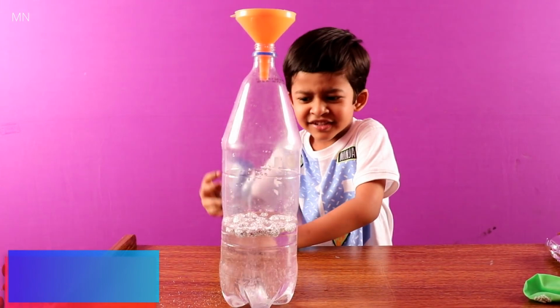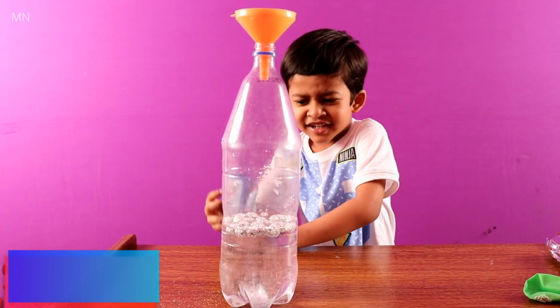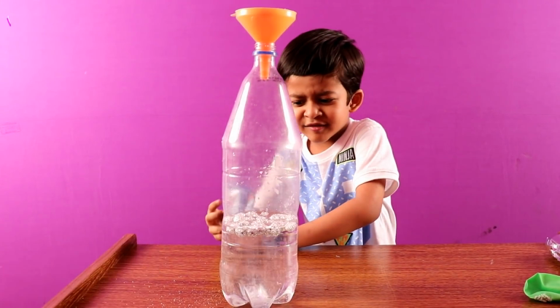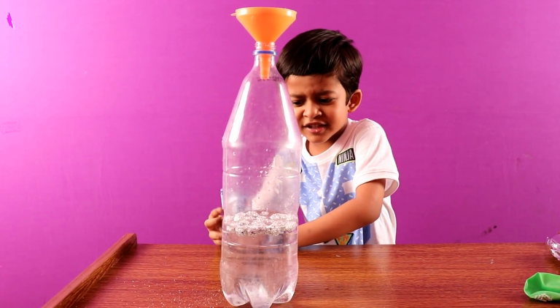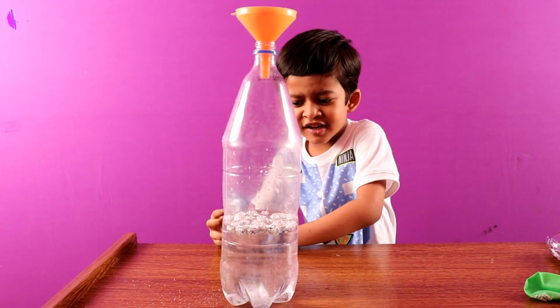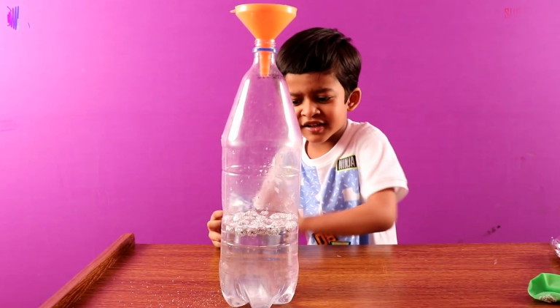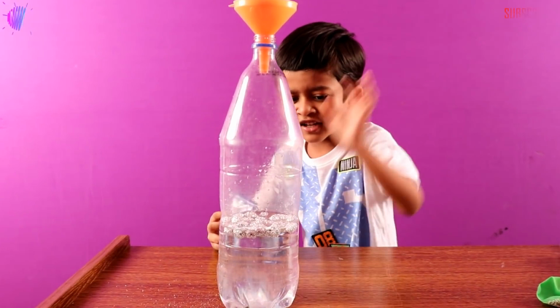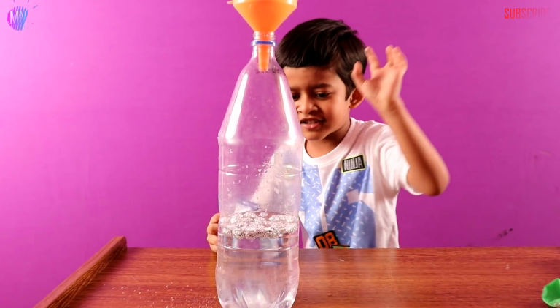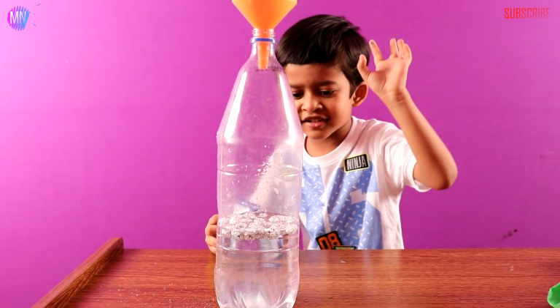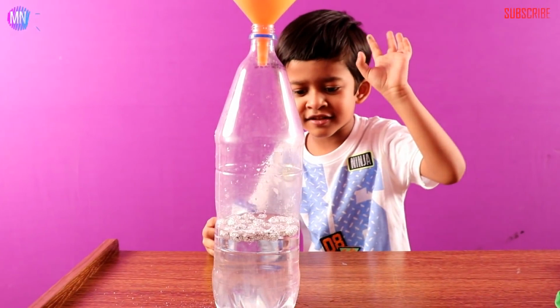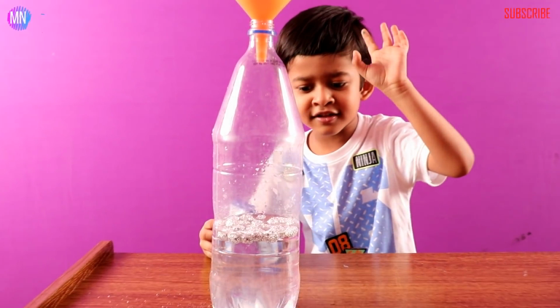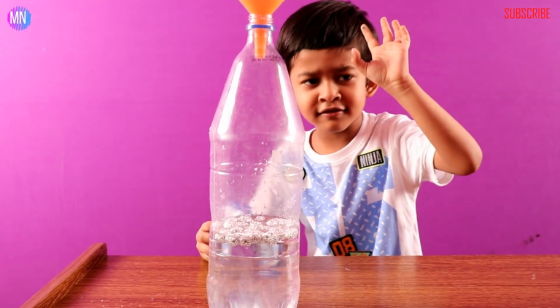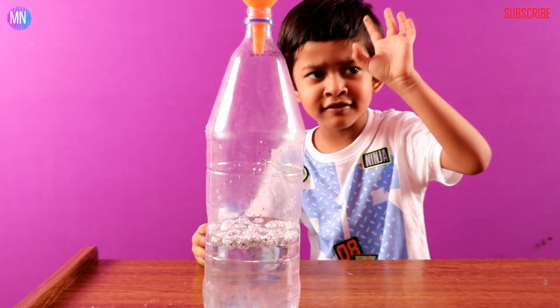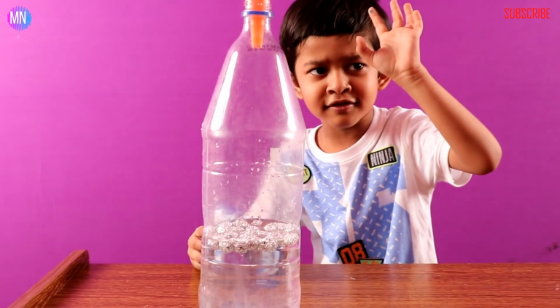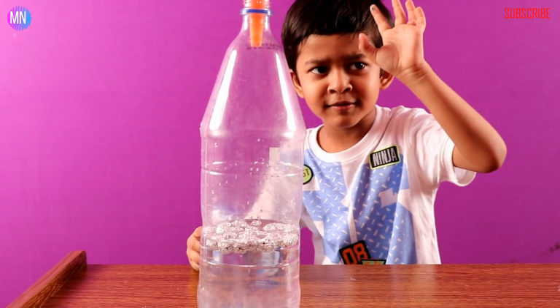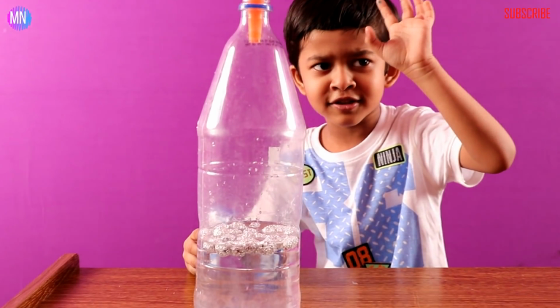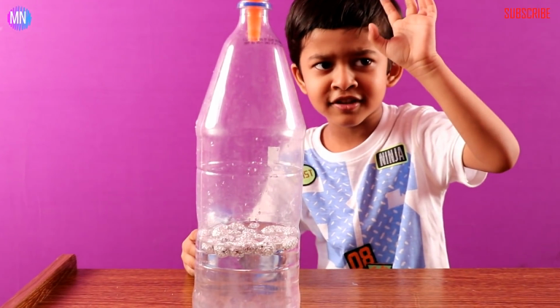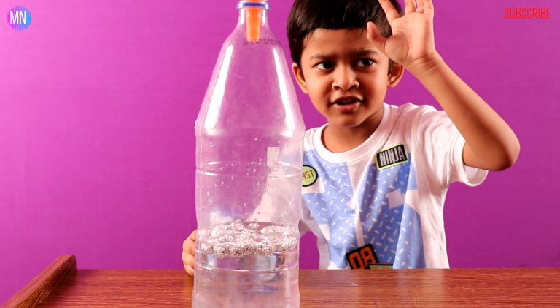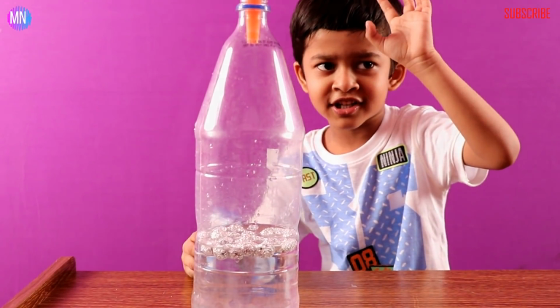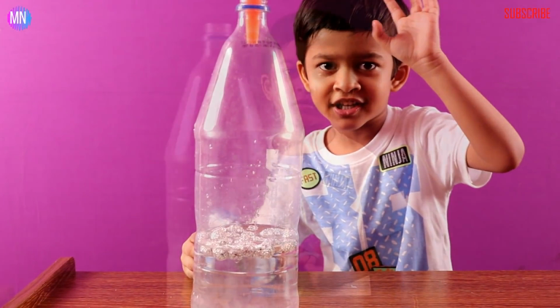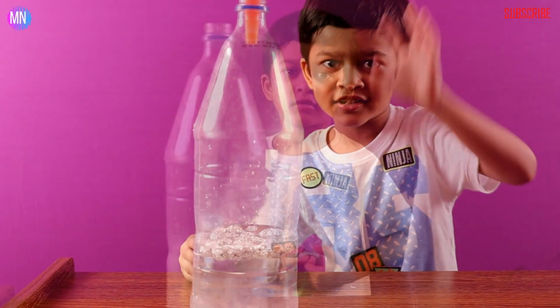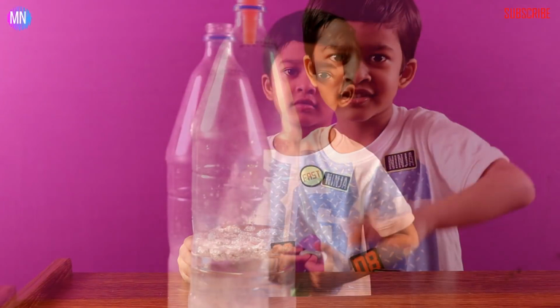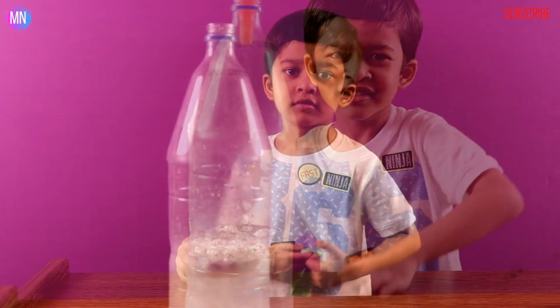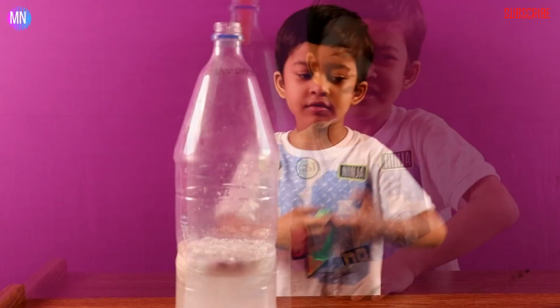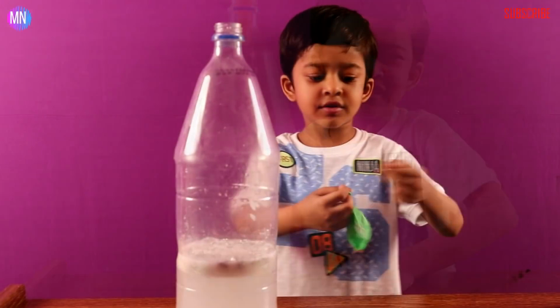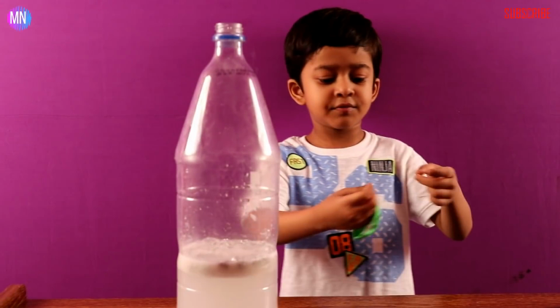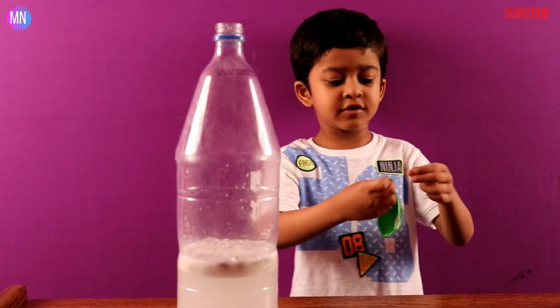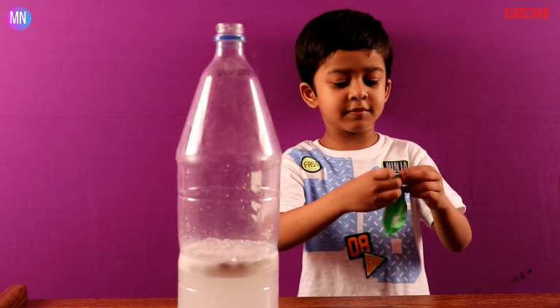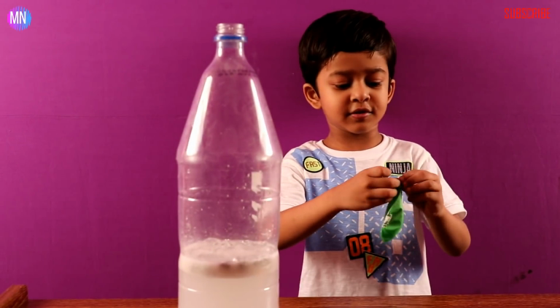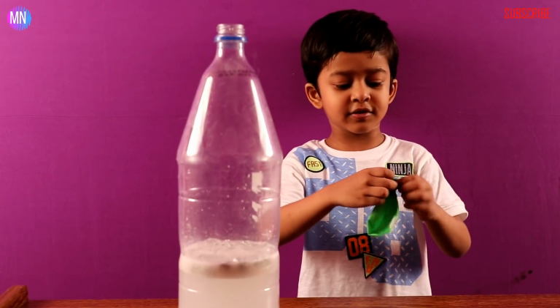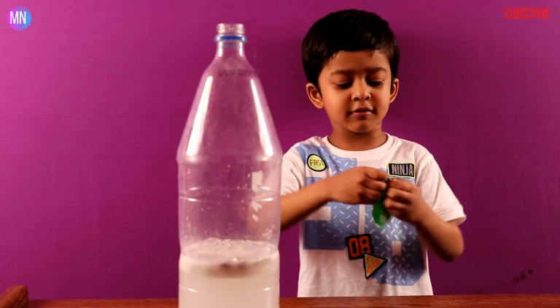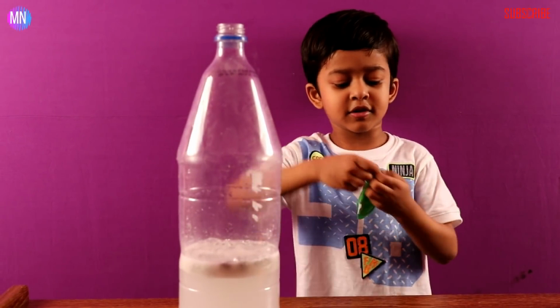I'm scared, you guys, just so you know I'm scared. Now we are putting in the drain cleaner.